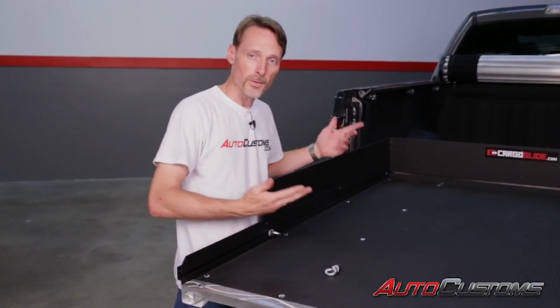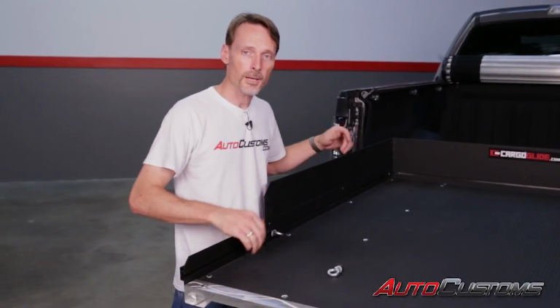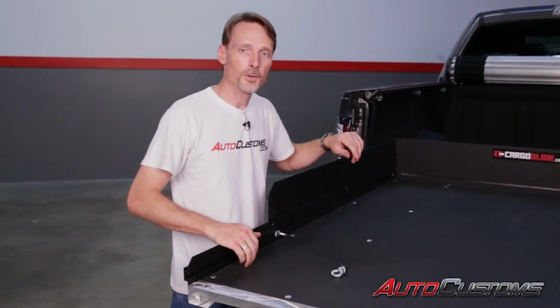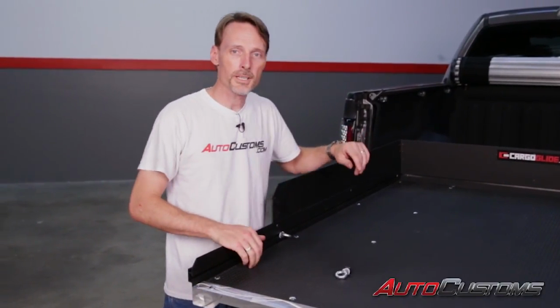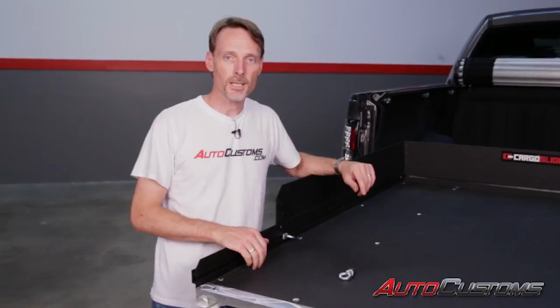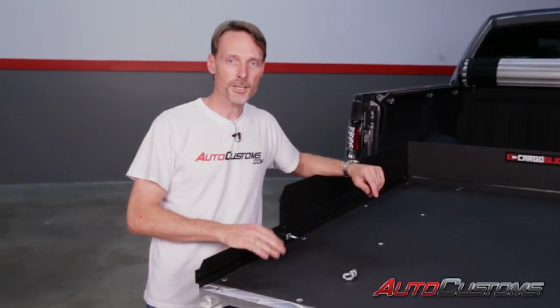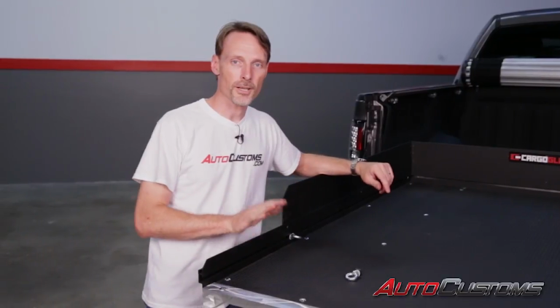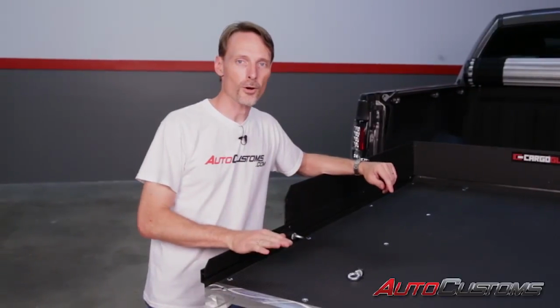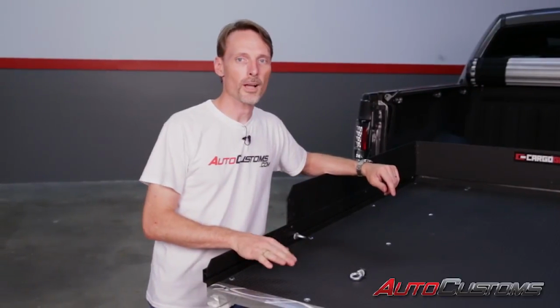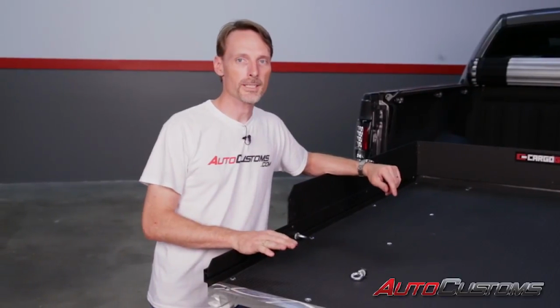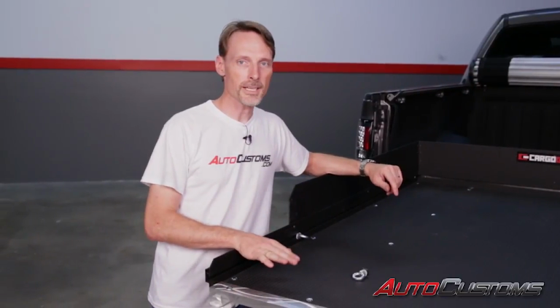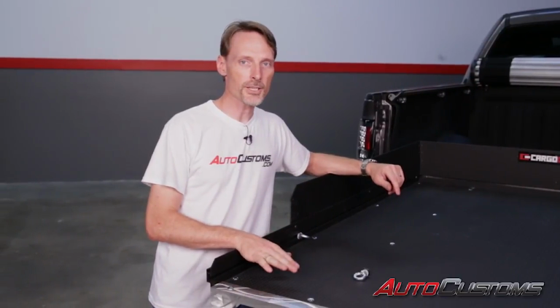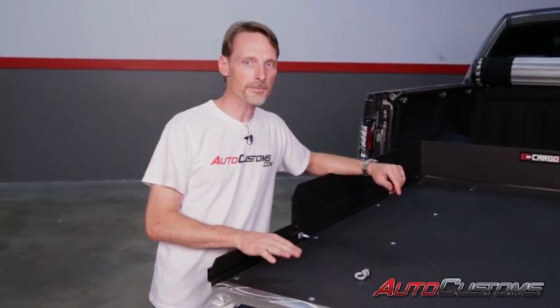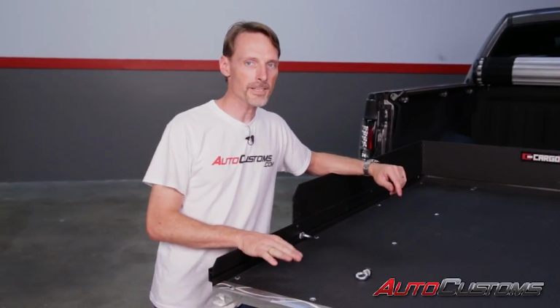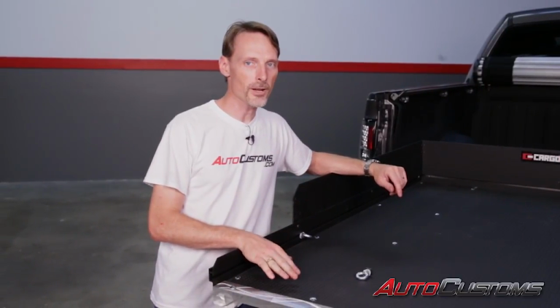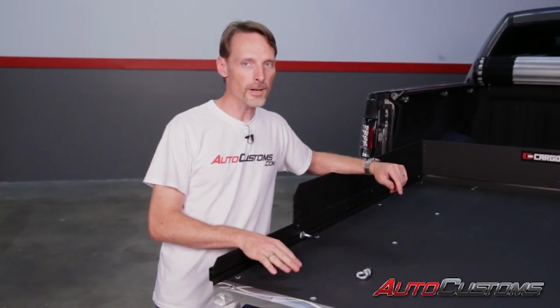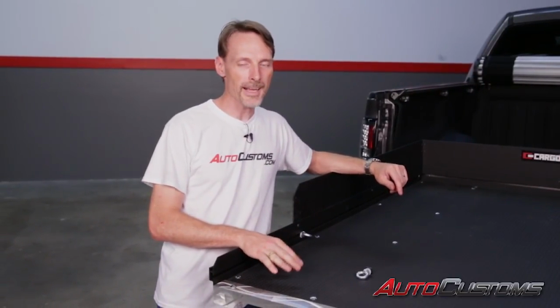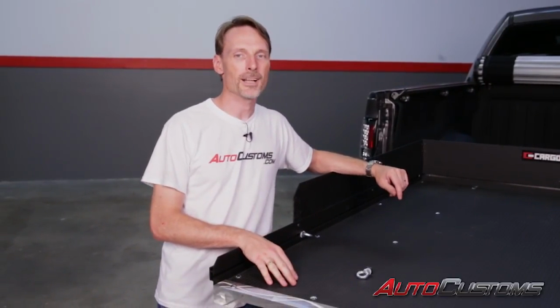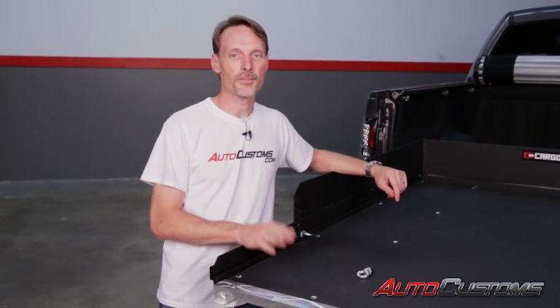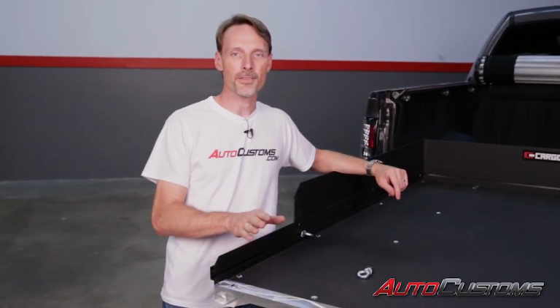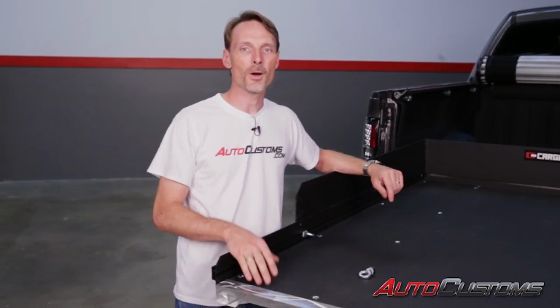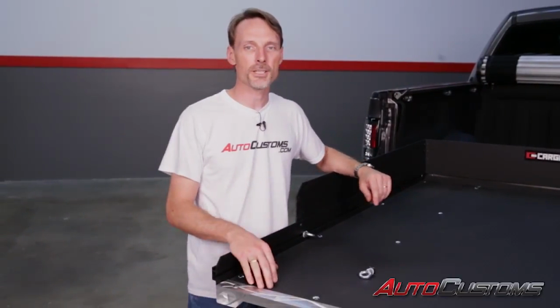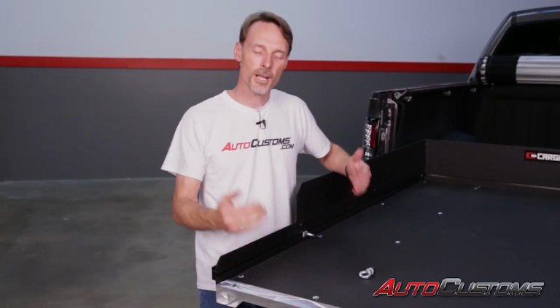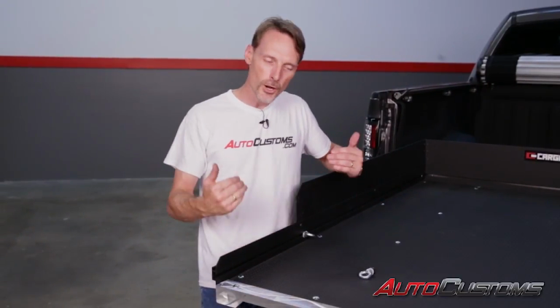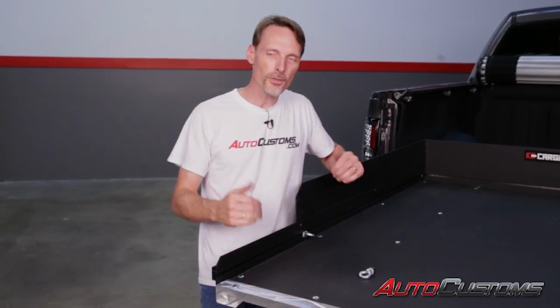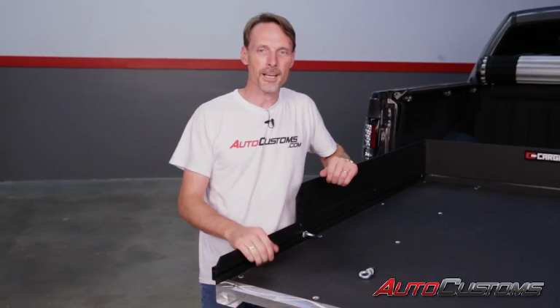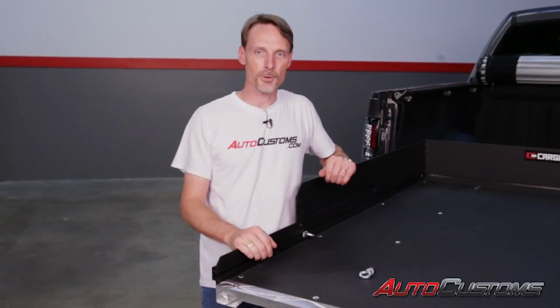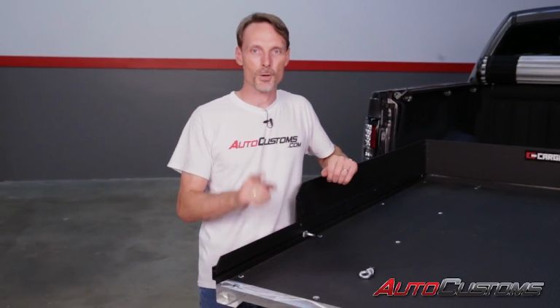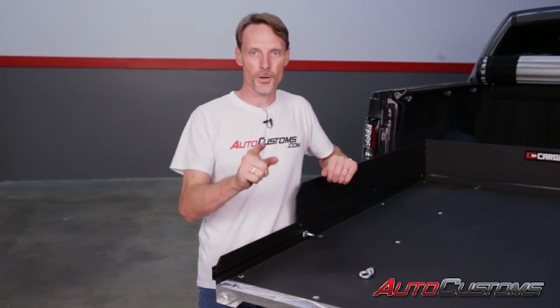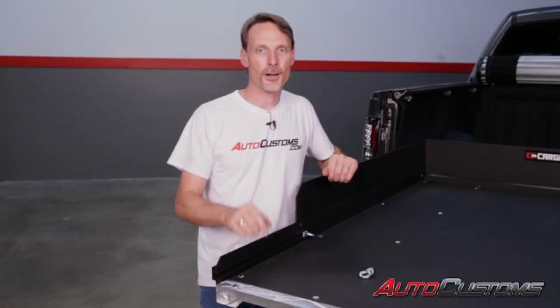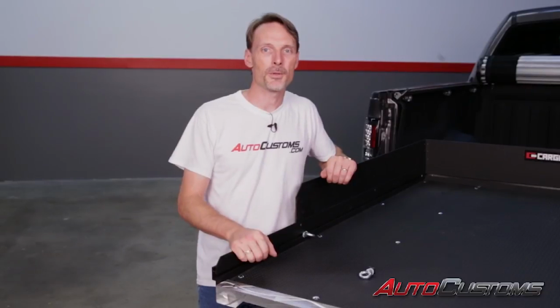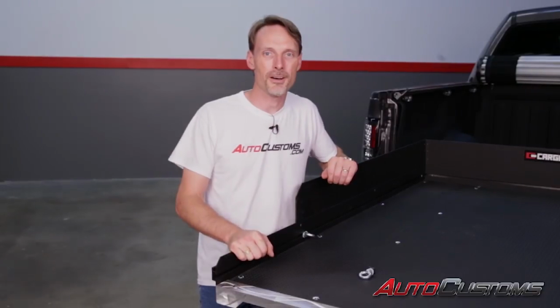That concludes the installation of the Cargo Glide CG1500XL. If you have any questions, call the experts — we're here to help you out.